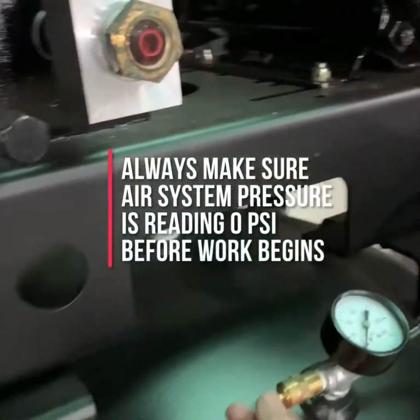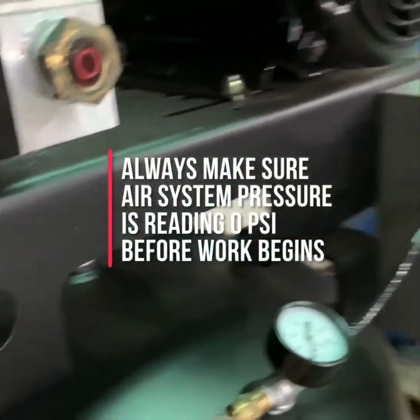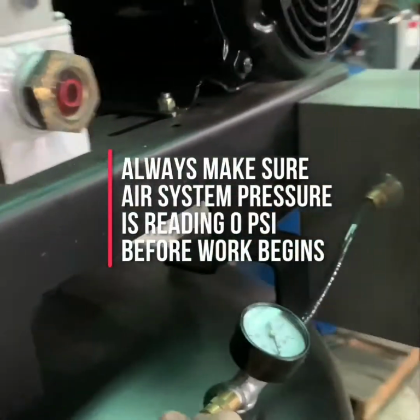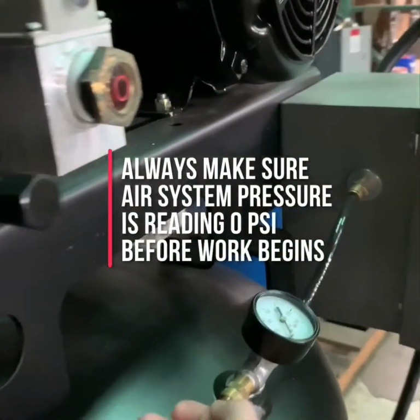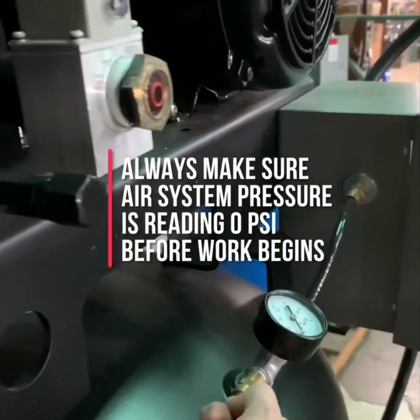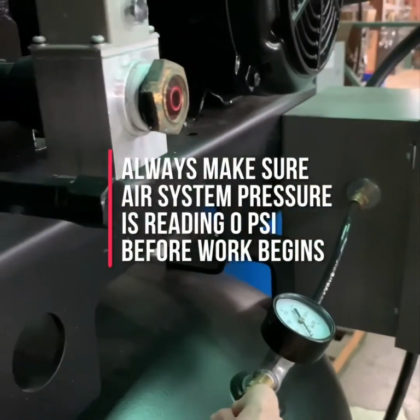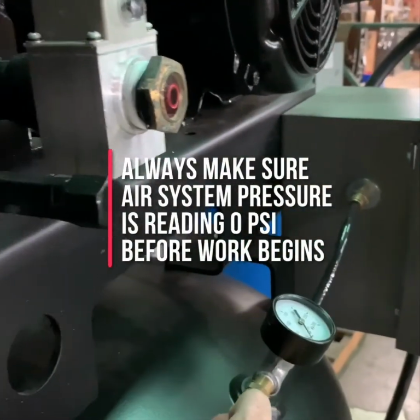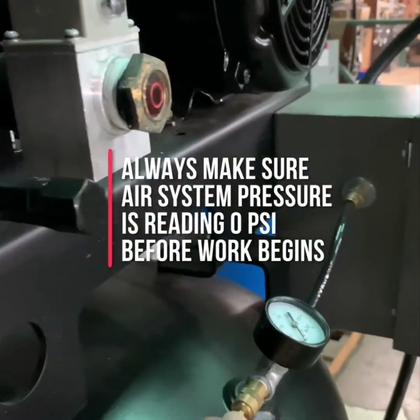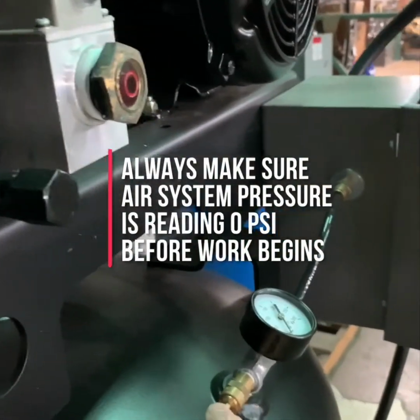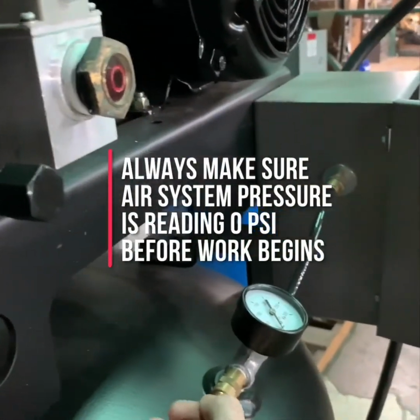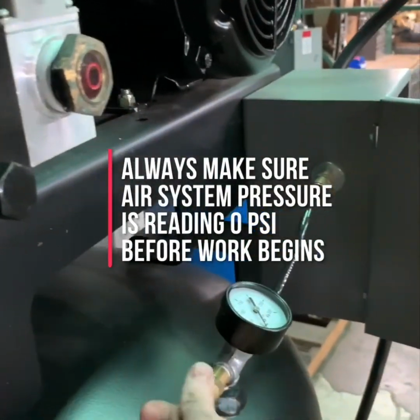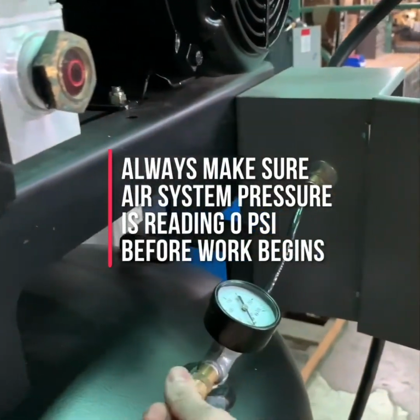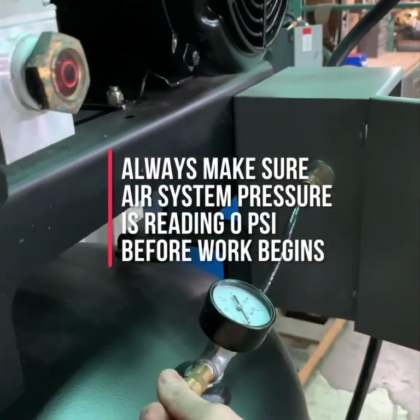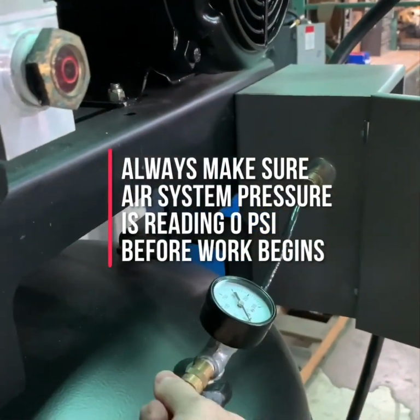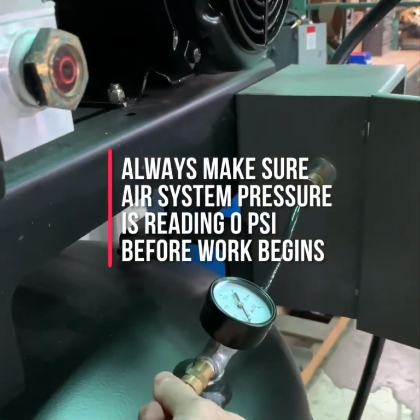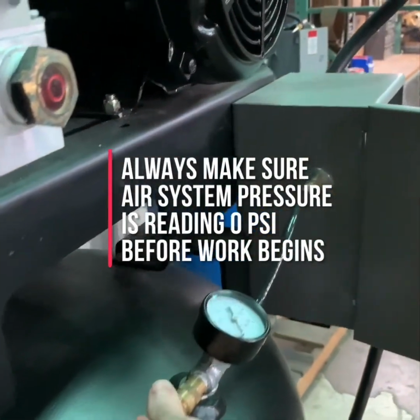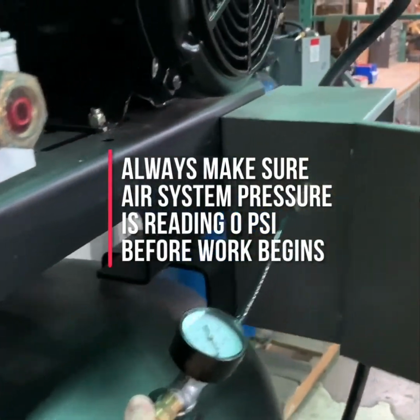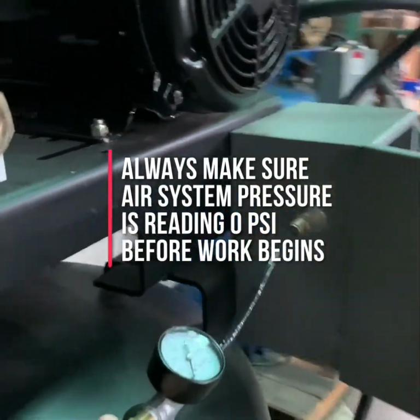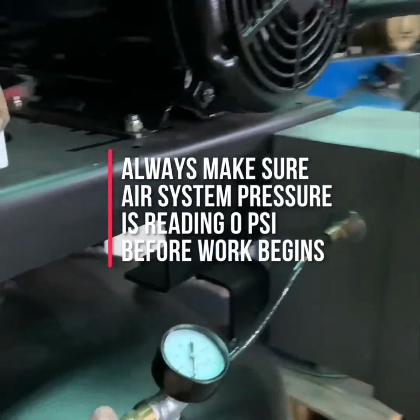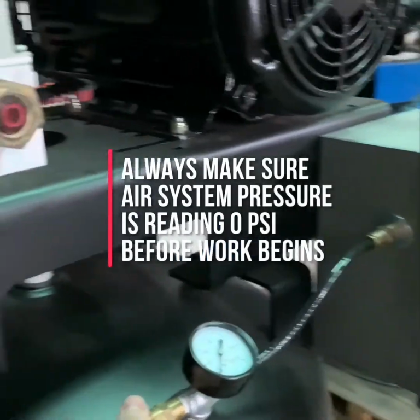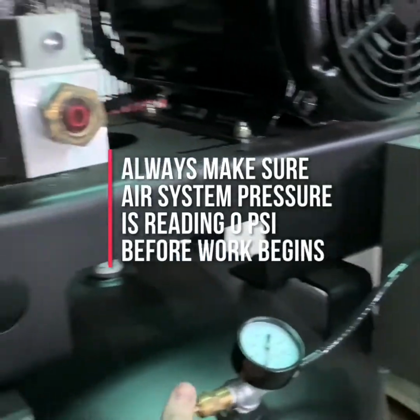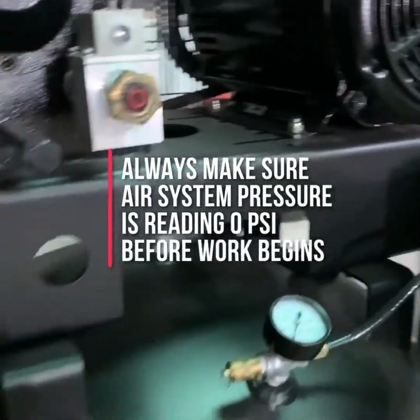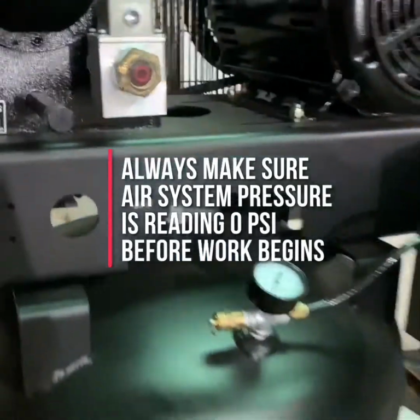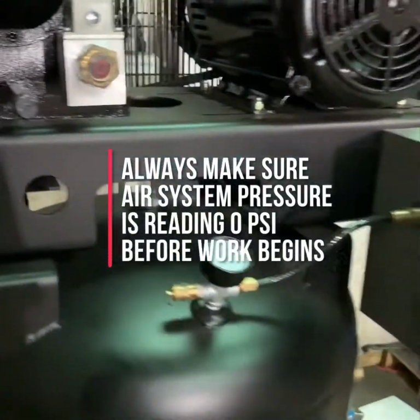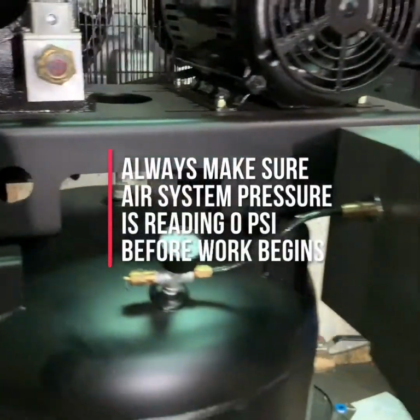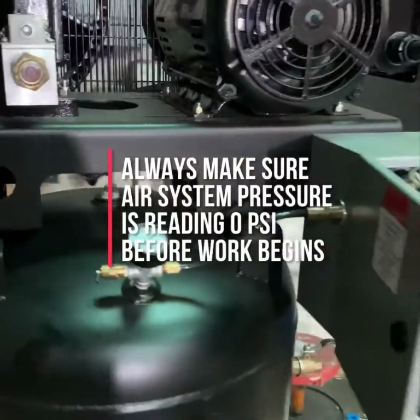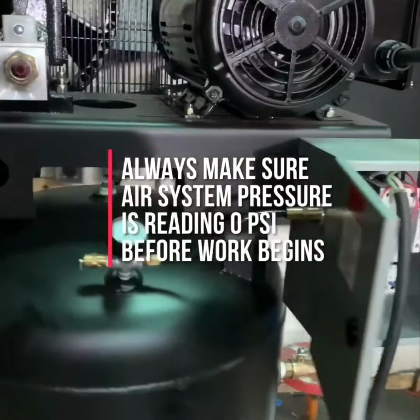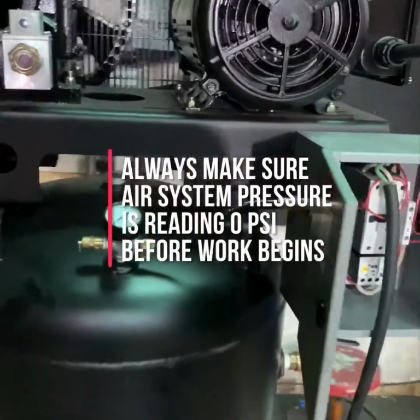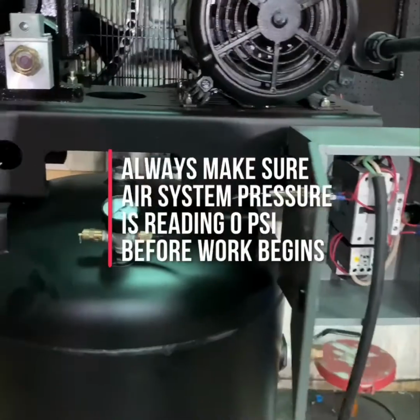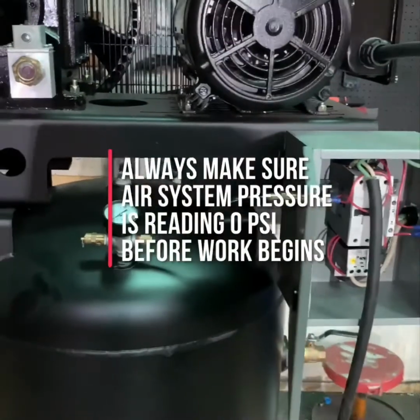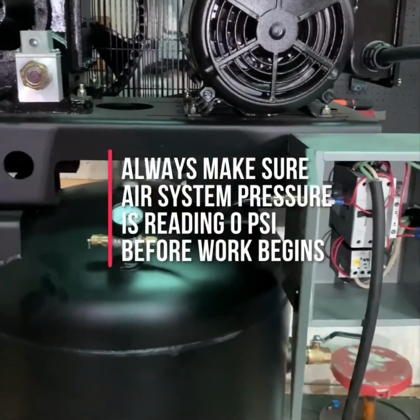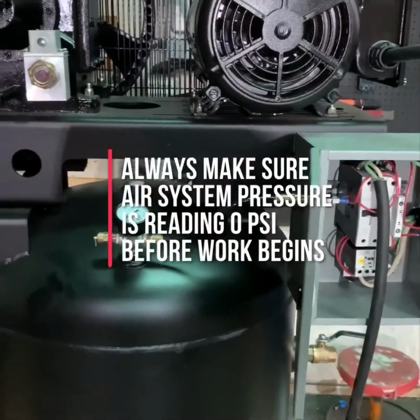The tank safety valve is typically located somewhere near the gauge. Once you've checked all these things, your compressor is now safe to work on.